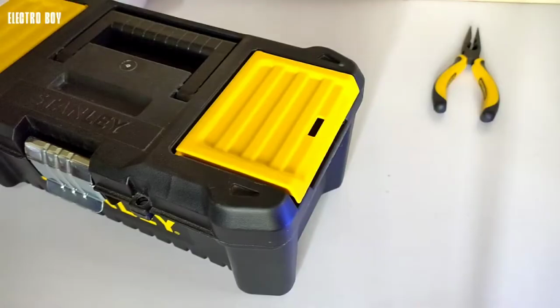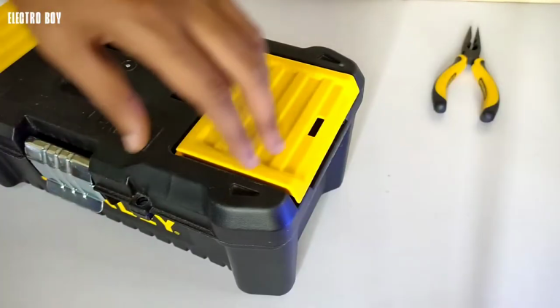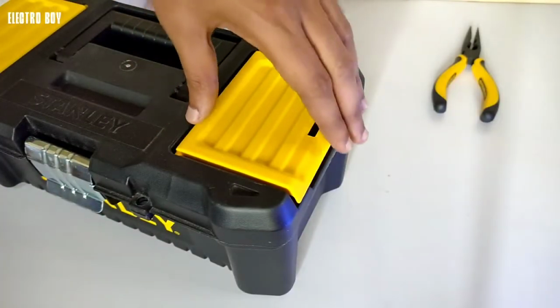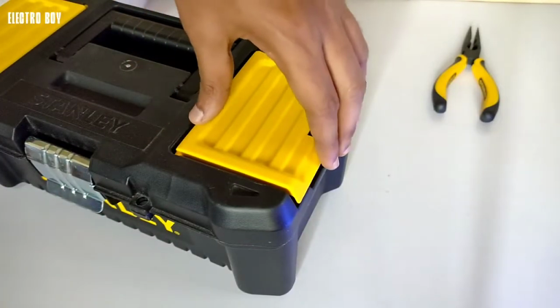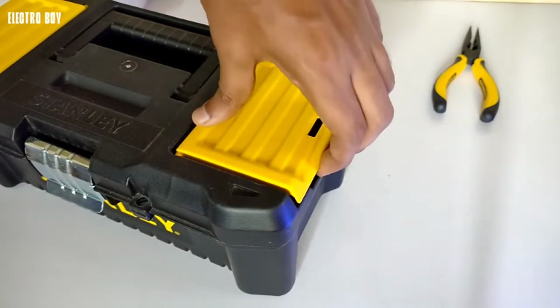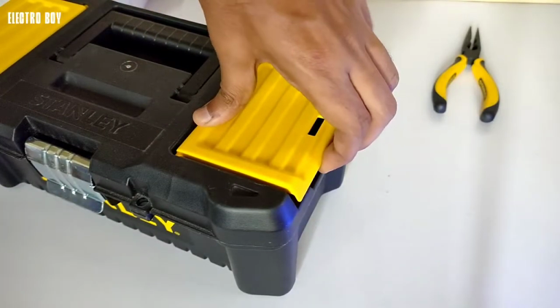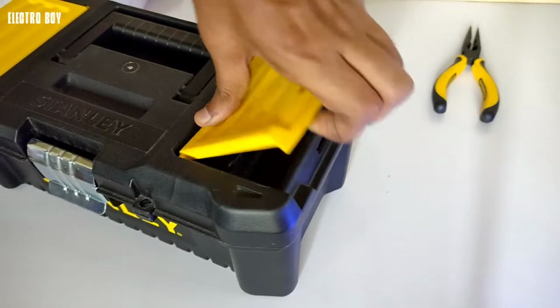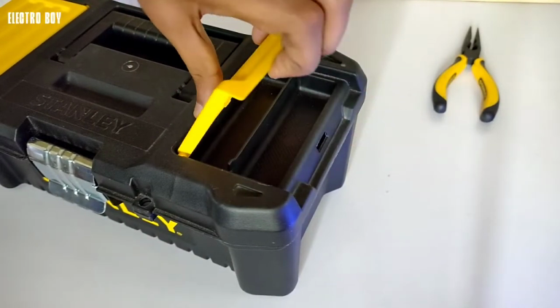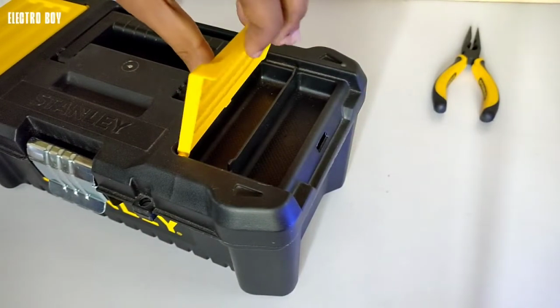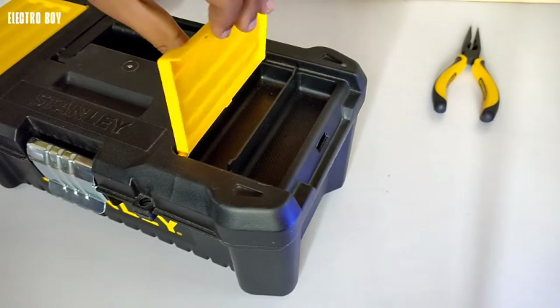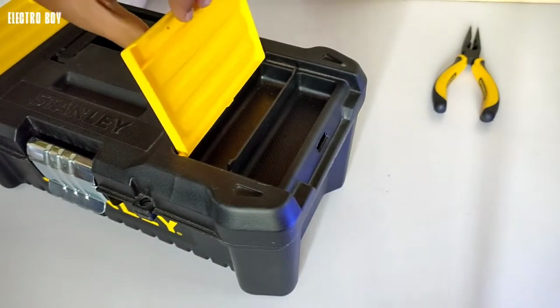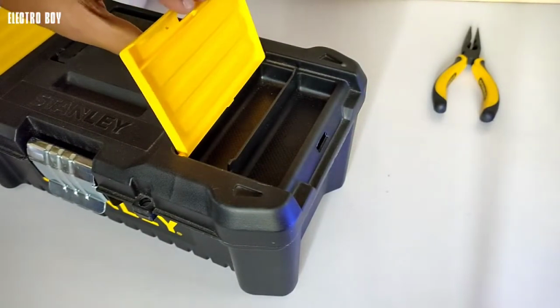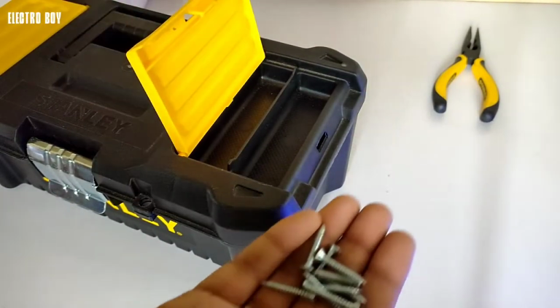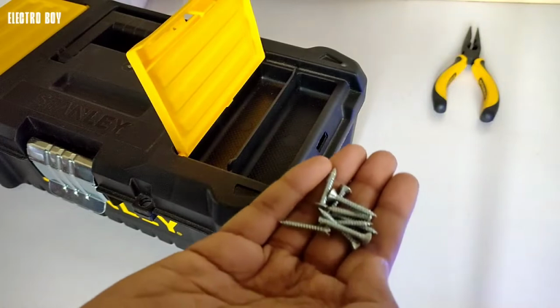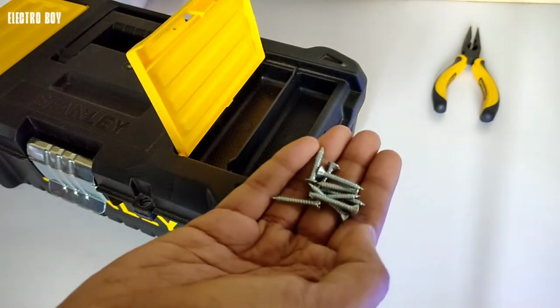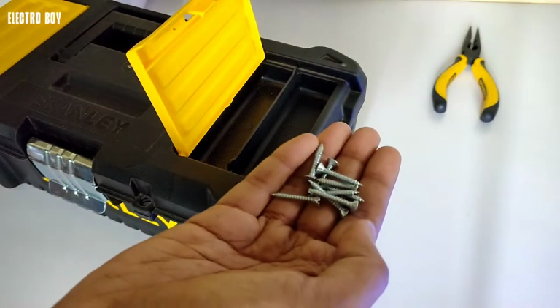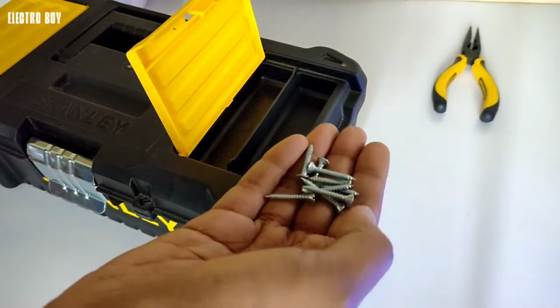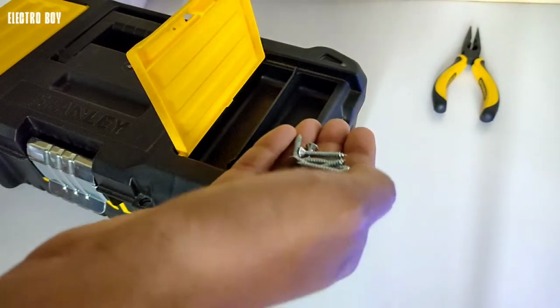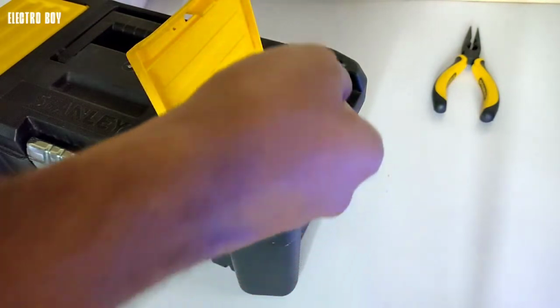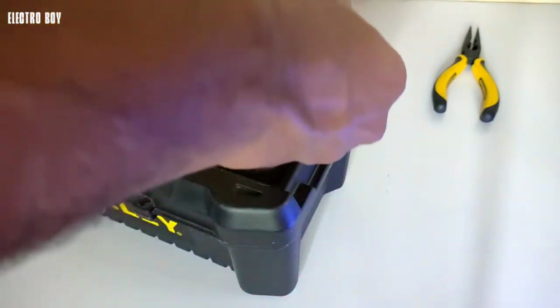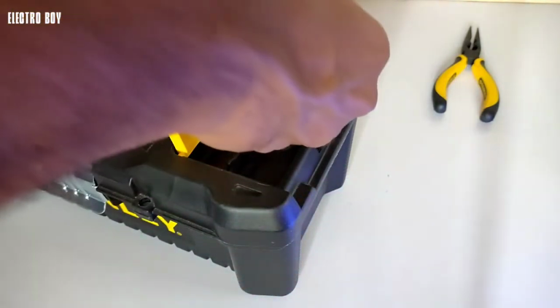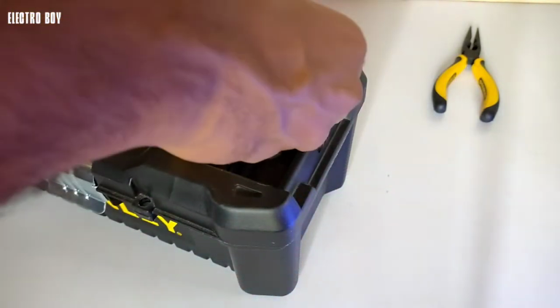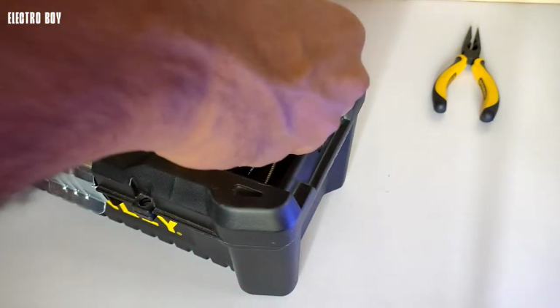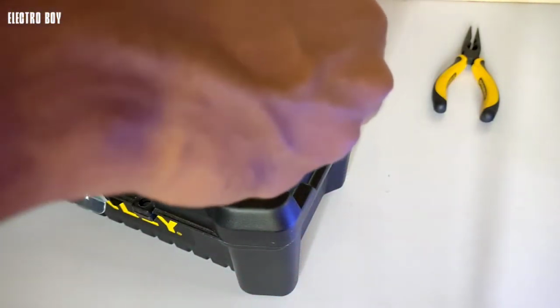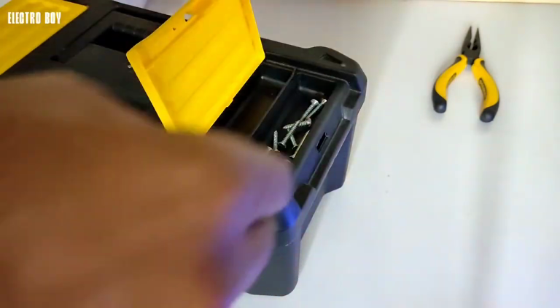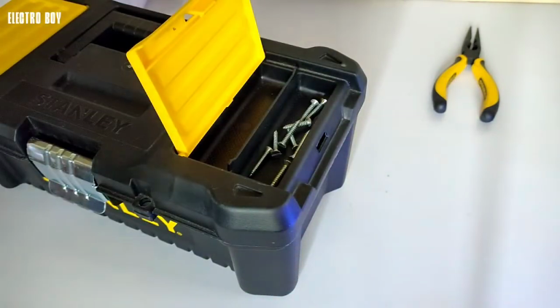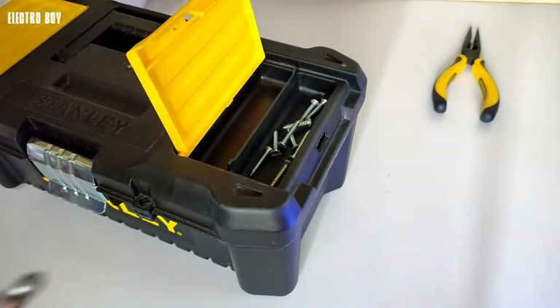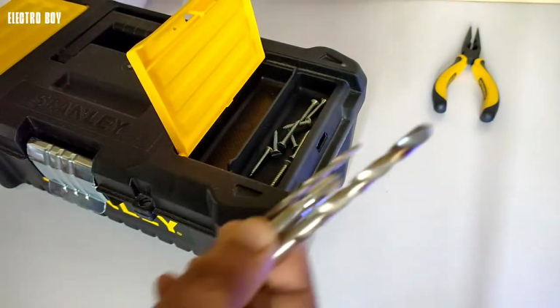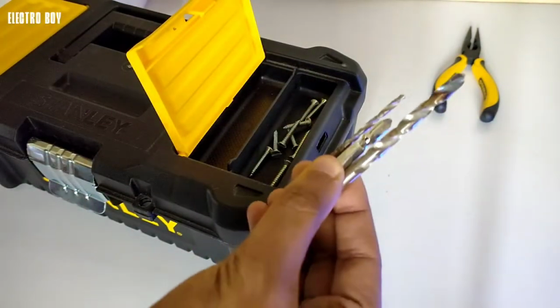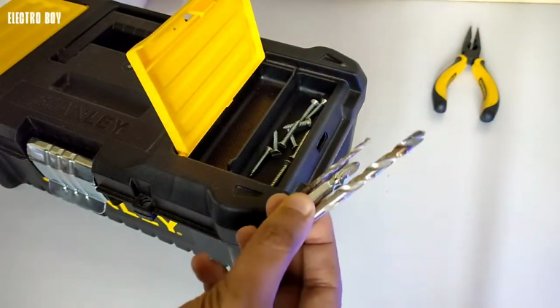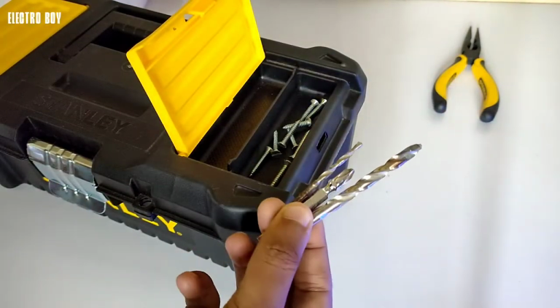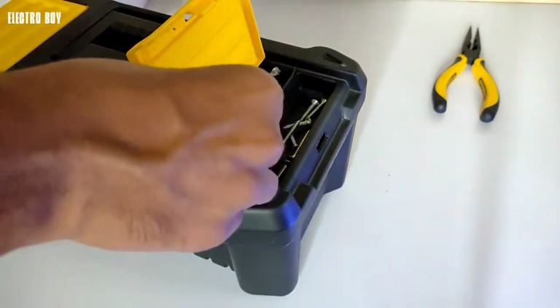On top of the toolbox lid you get two compartments to easily store any small items such as screws, drill bits, and more.